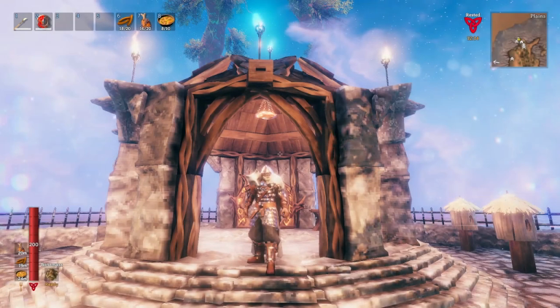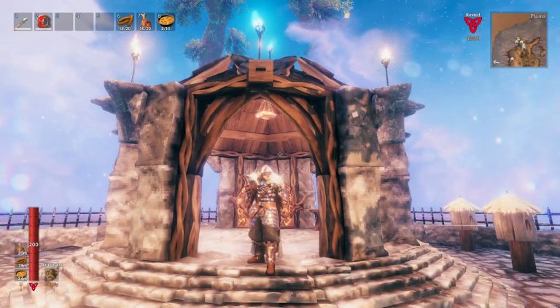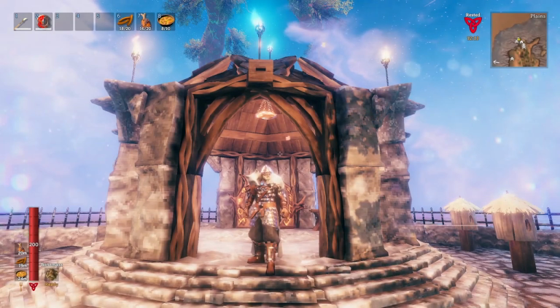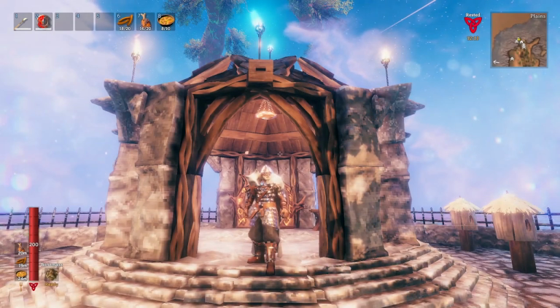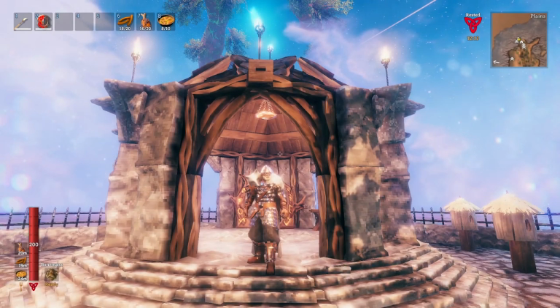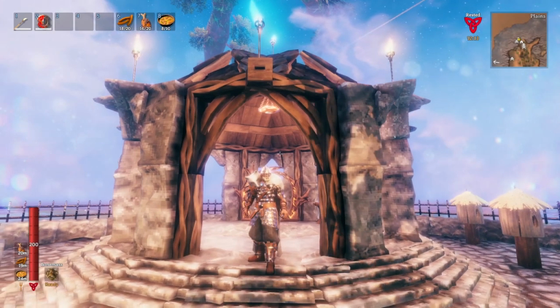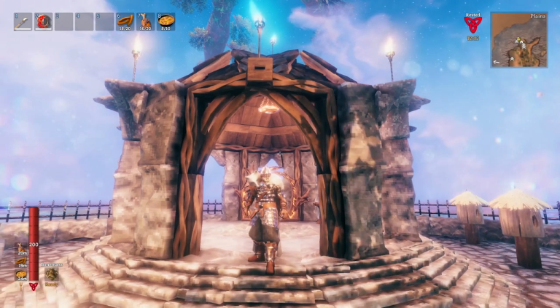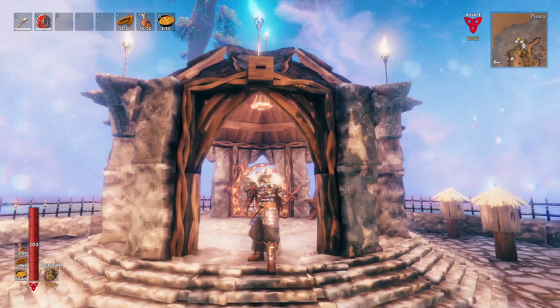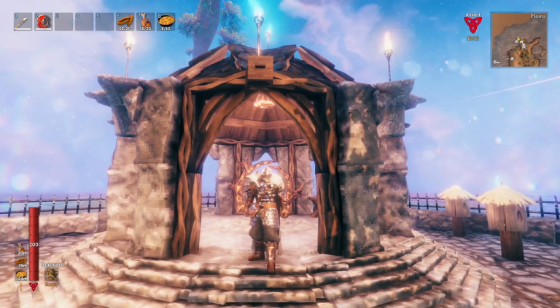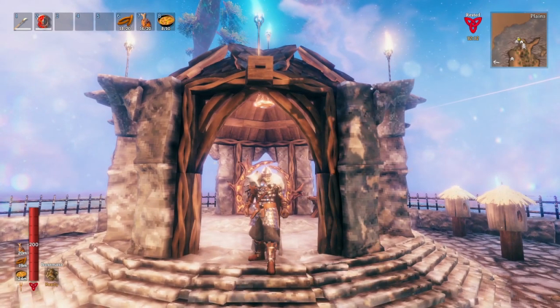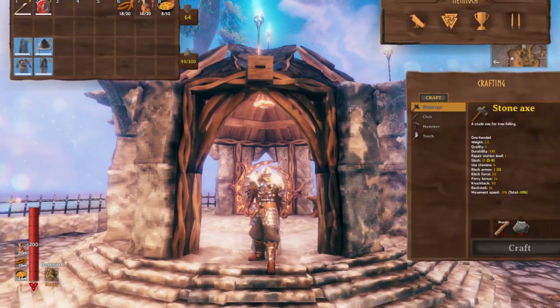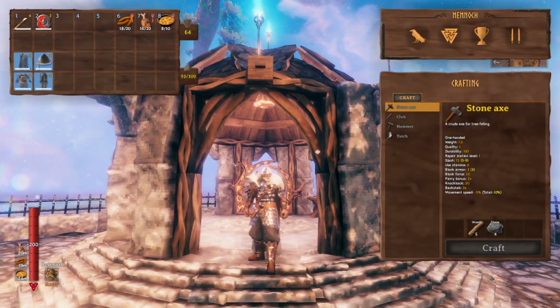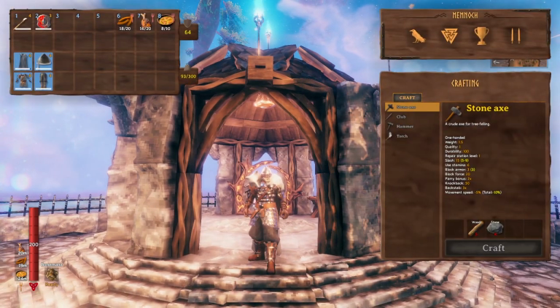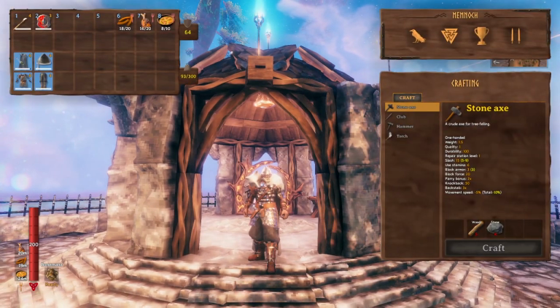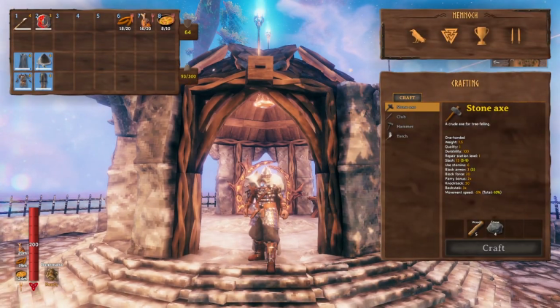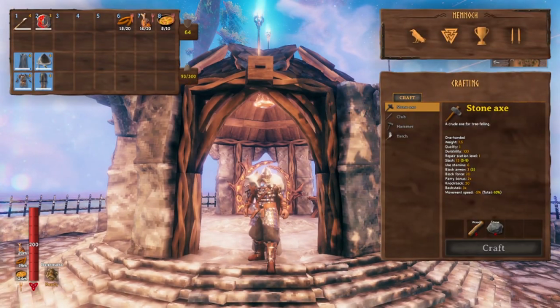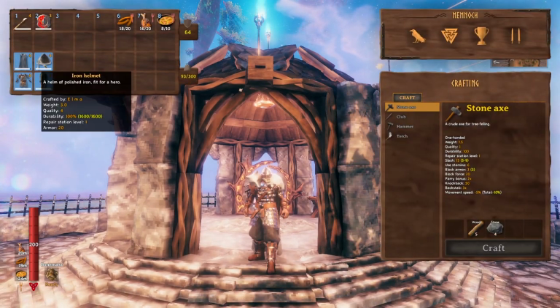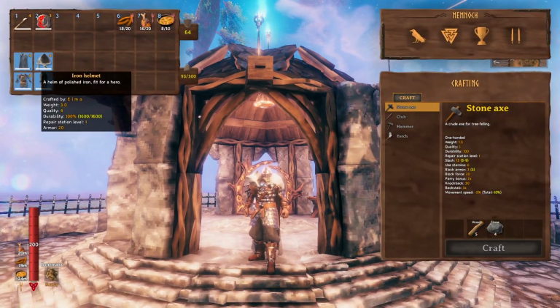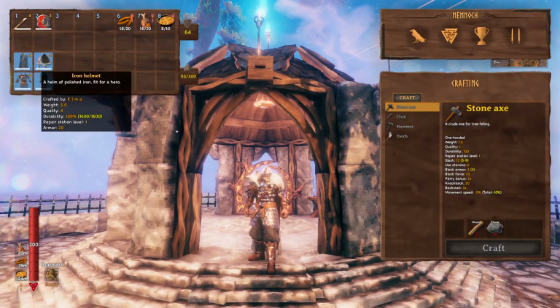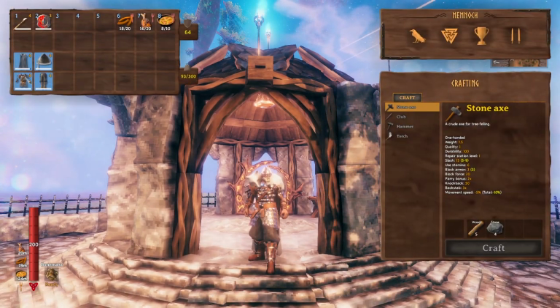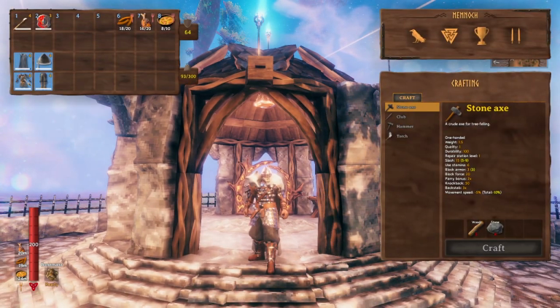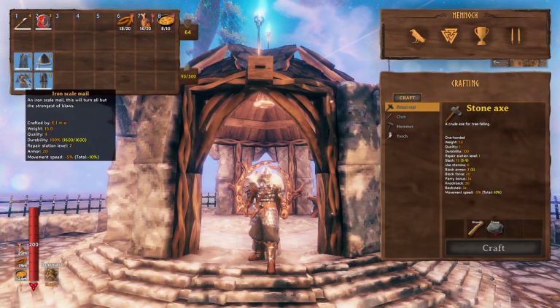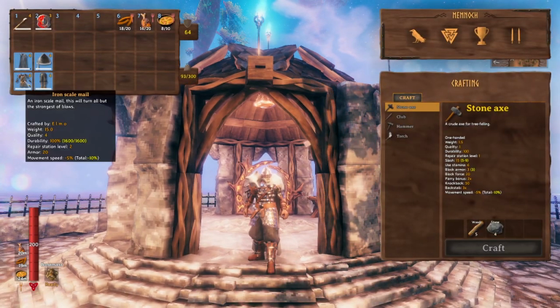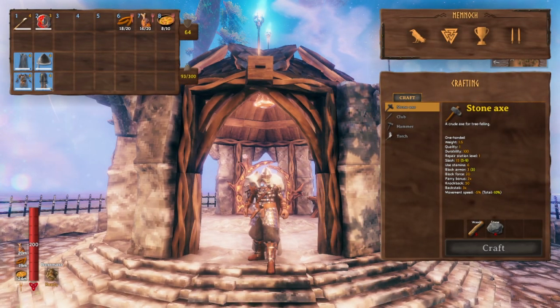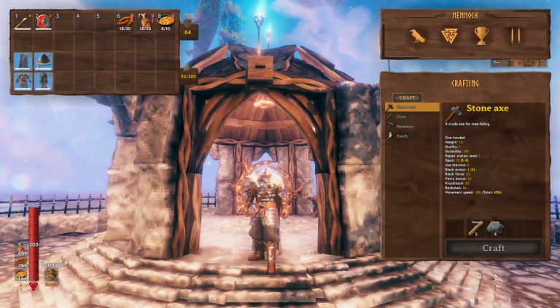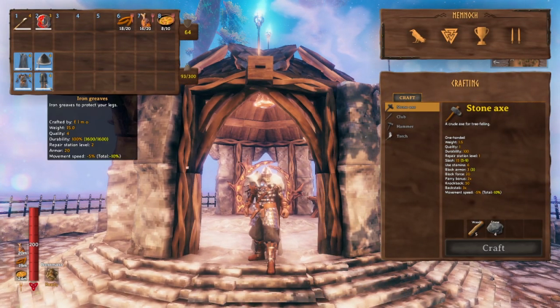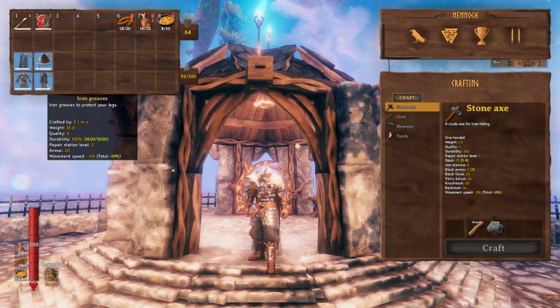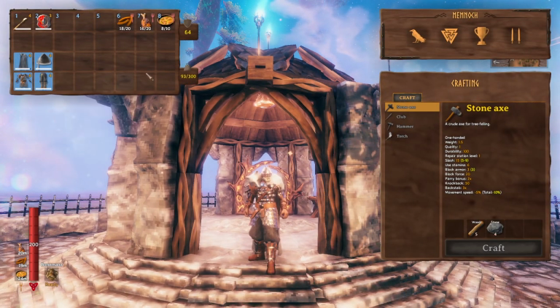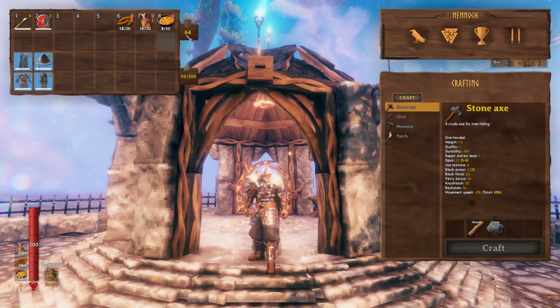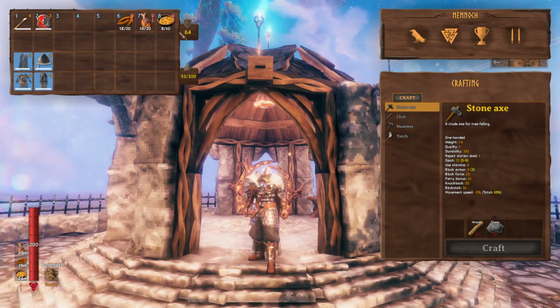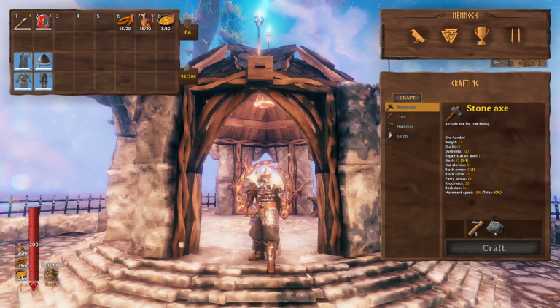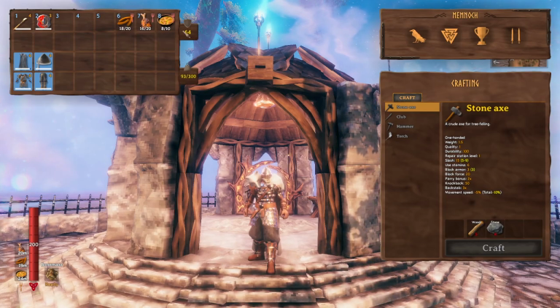Next, the Iron Armor. If maxed out, the Iron Armor gives 64 armor protection.